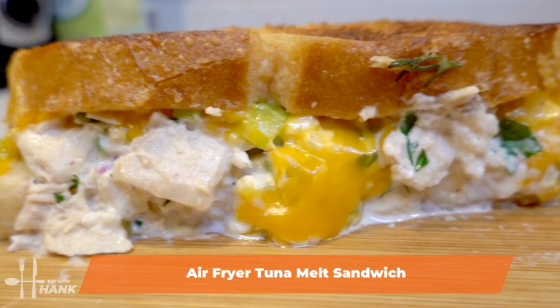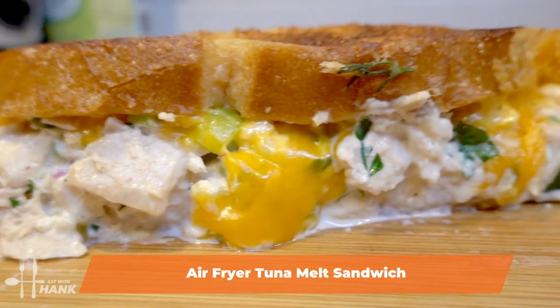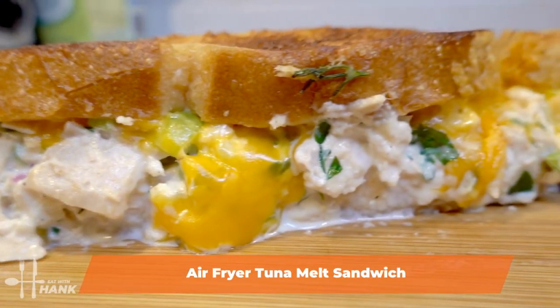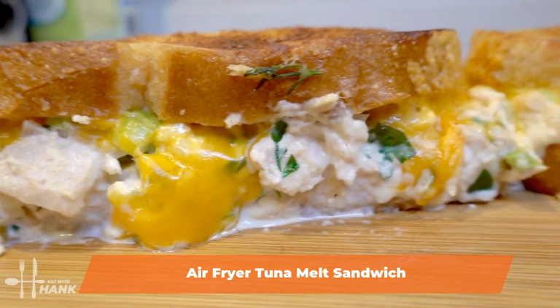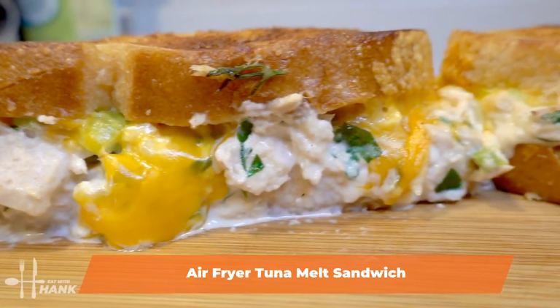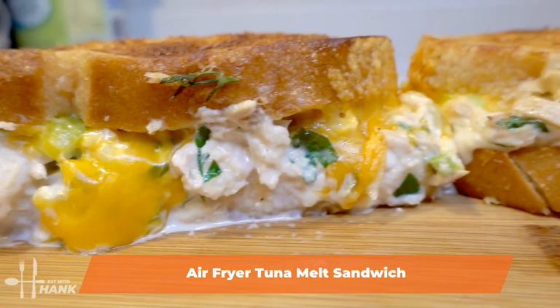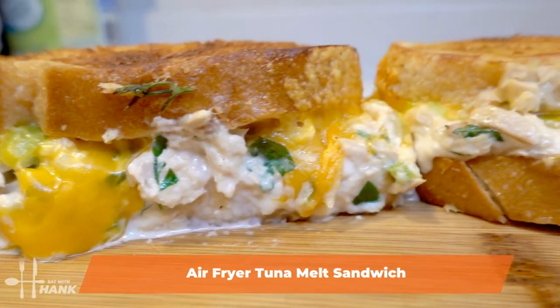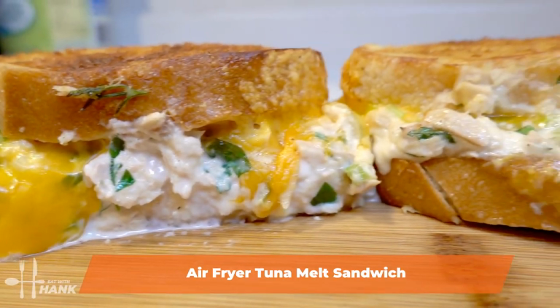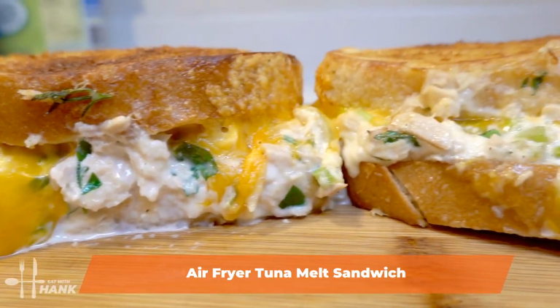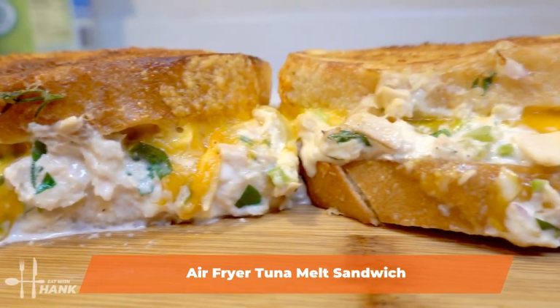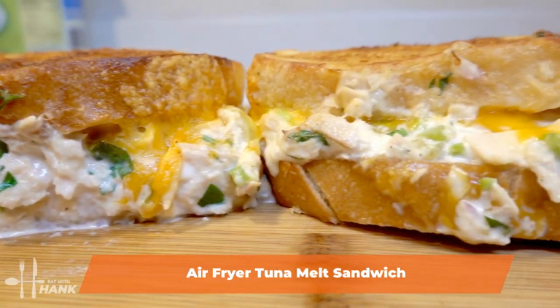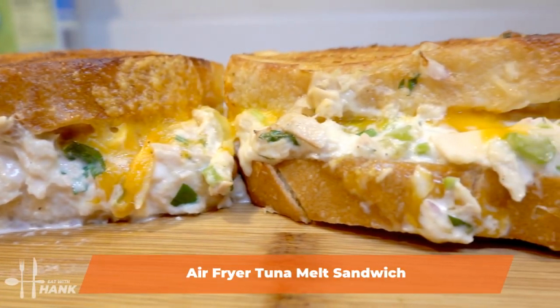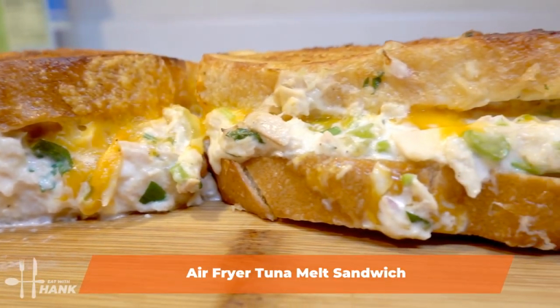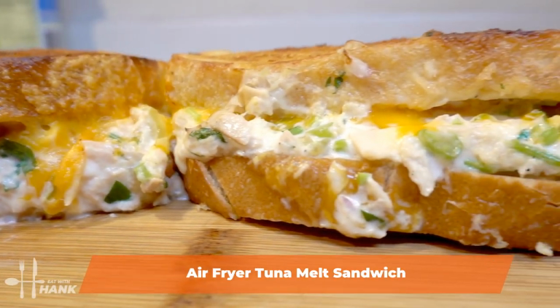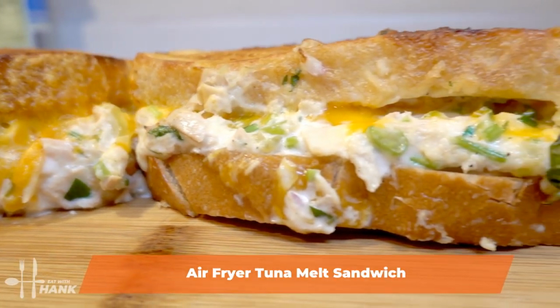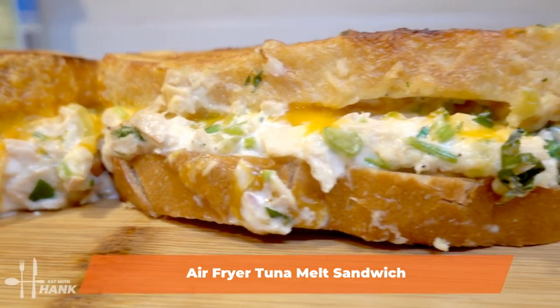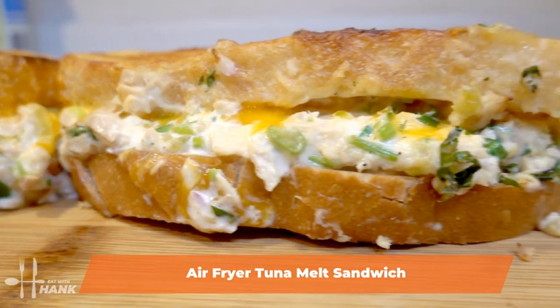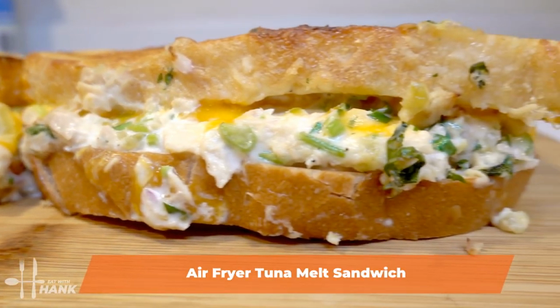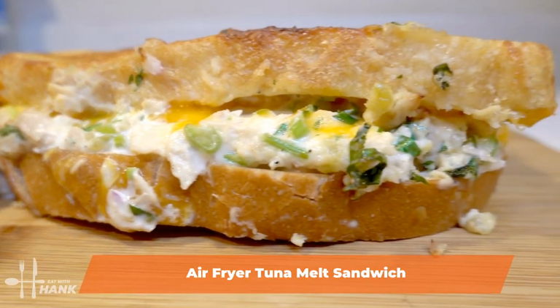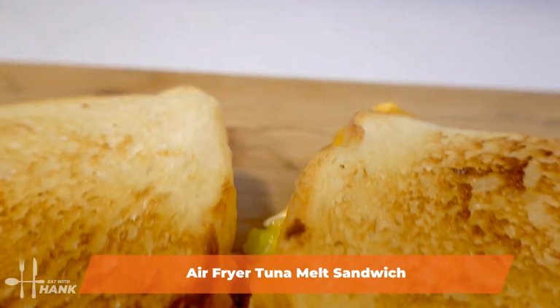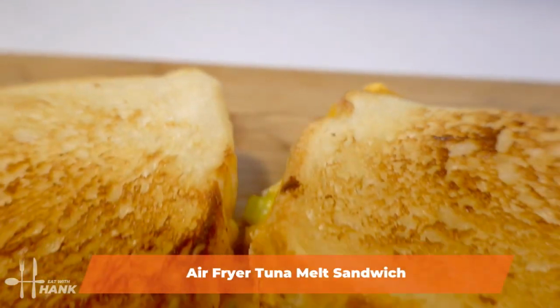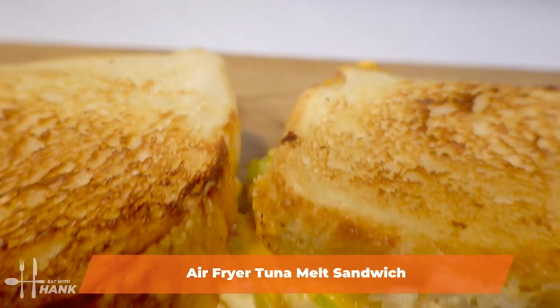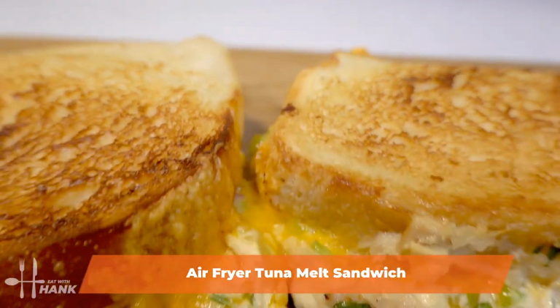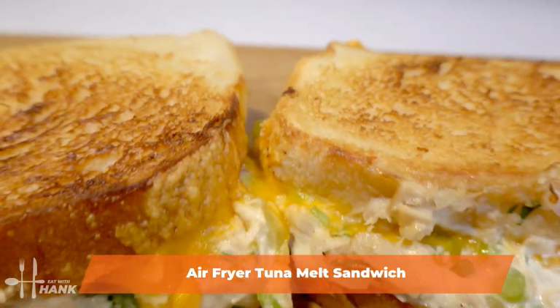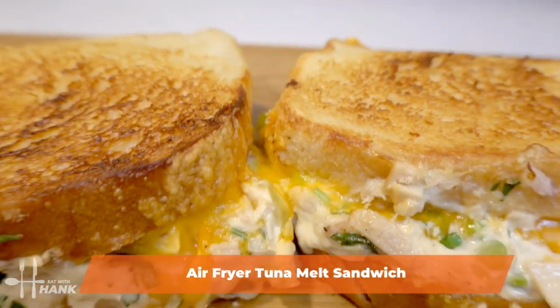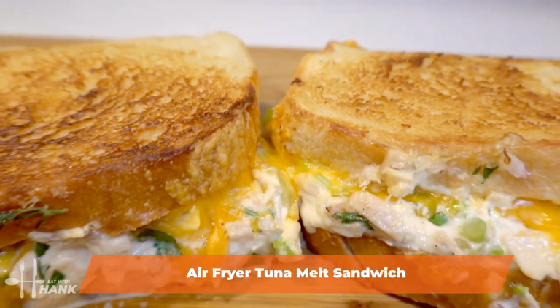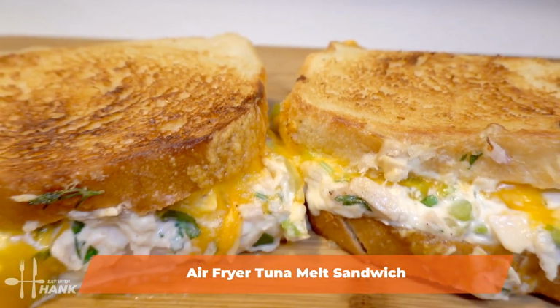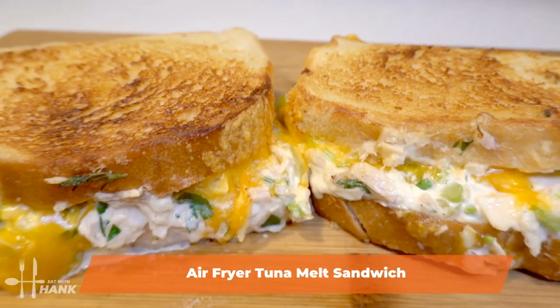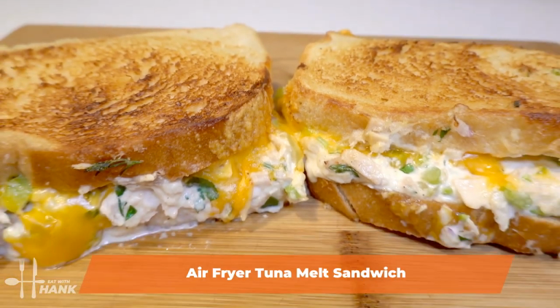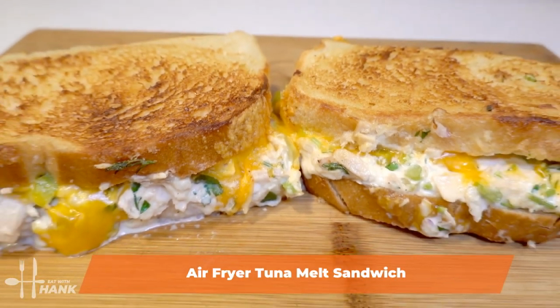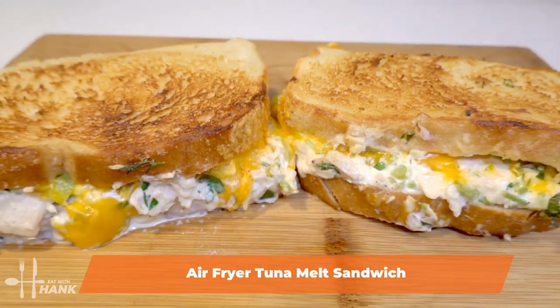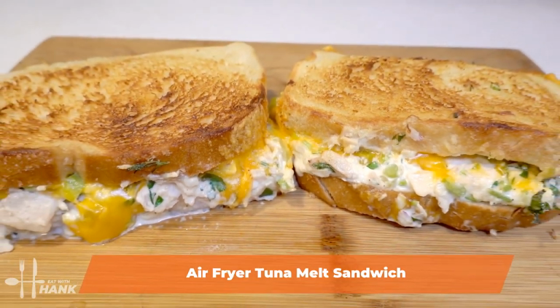Hey buddy, today in this video we're making air fryer tuna melt sandwich. Let's begin.